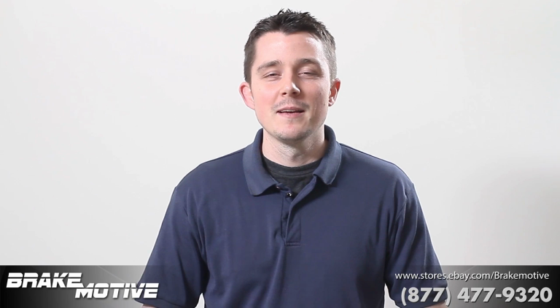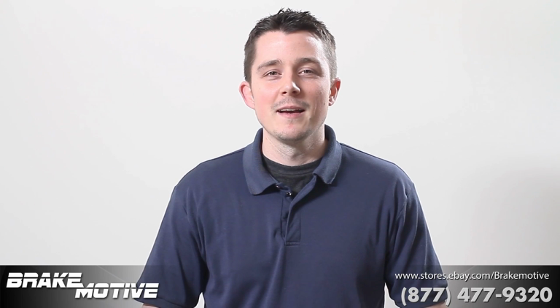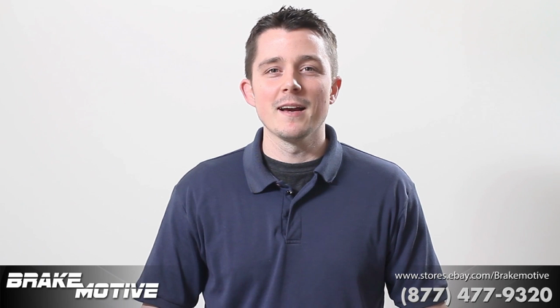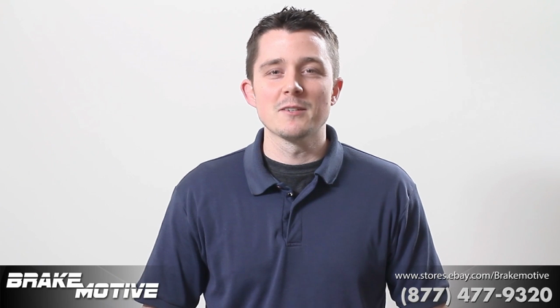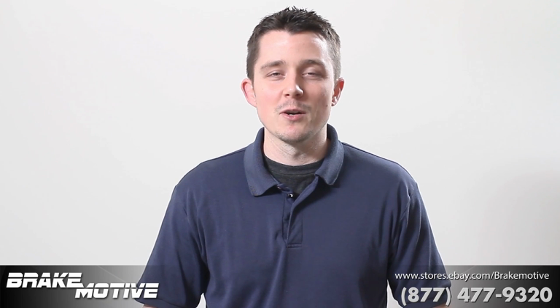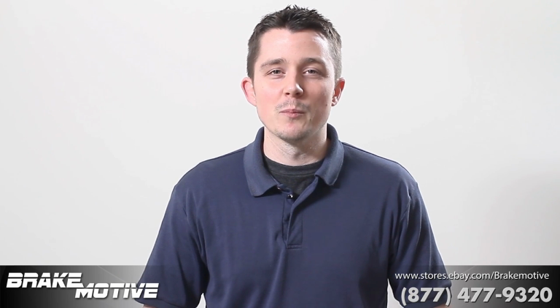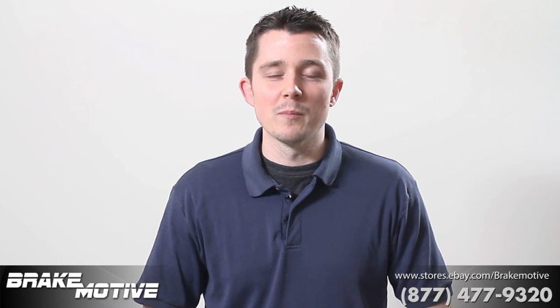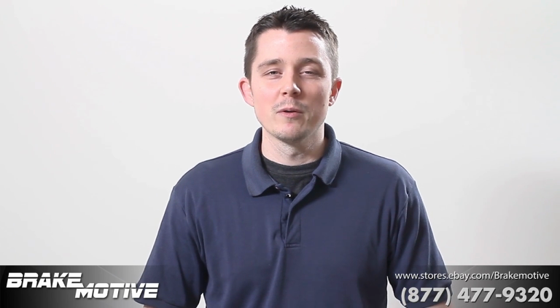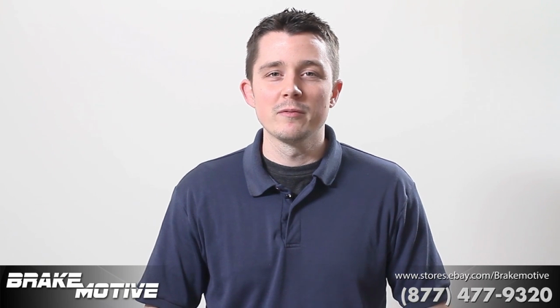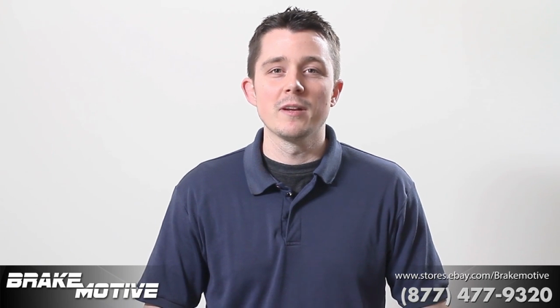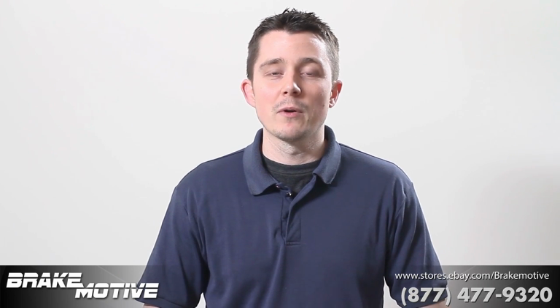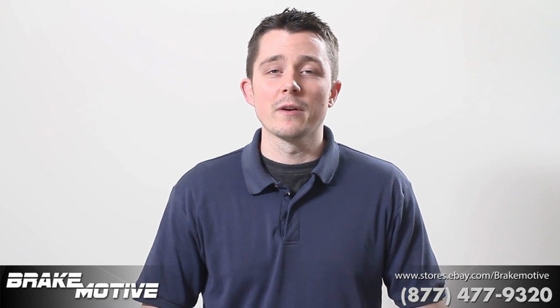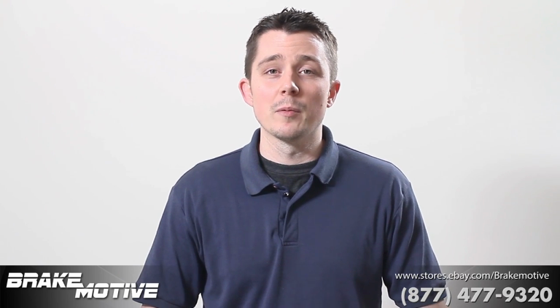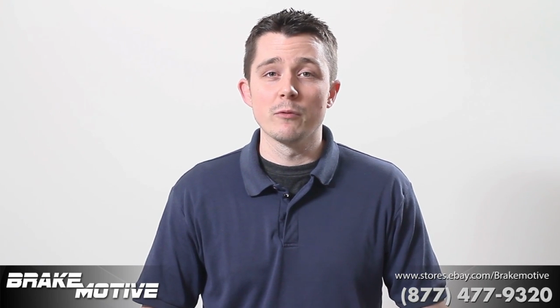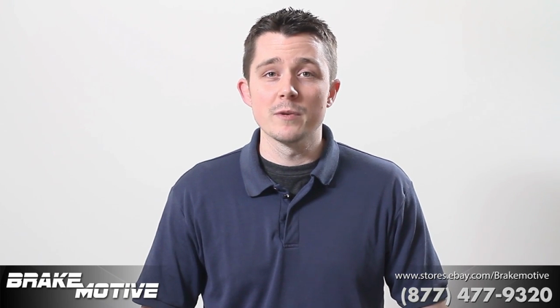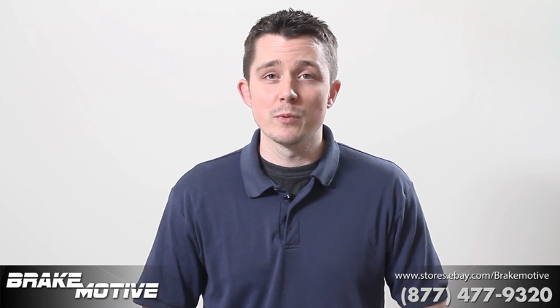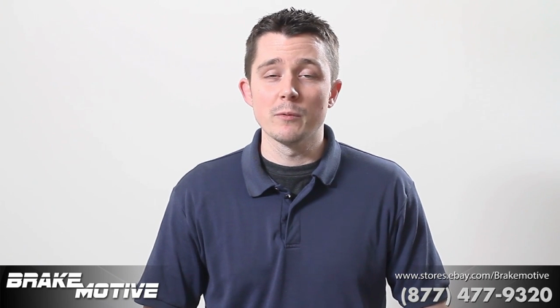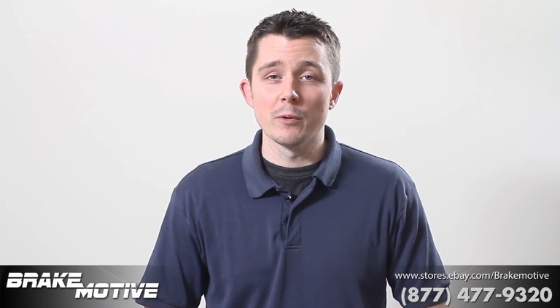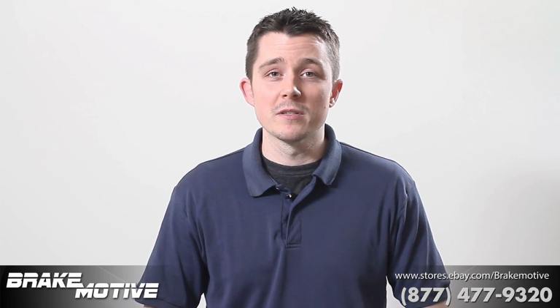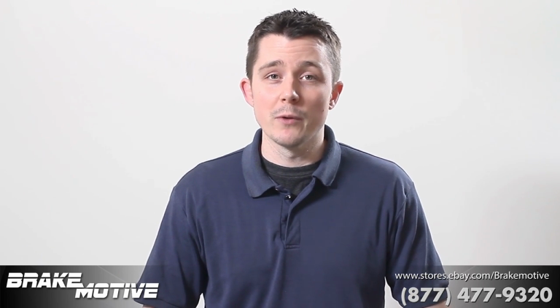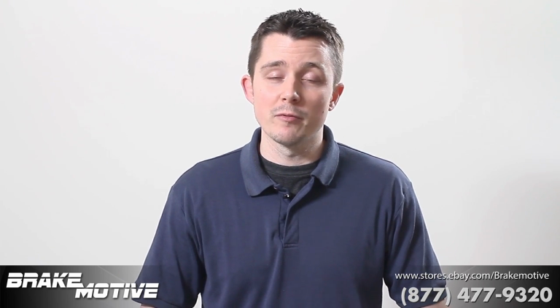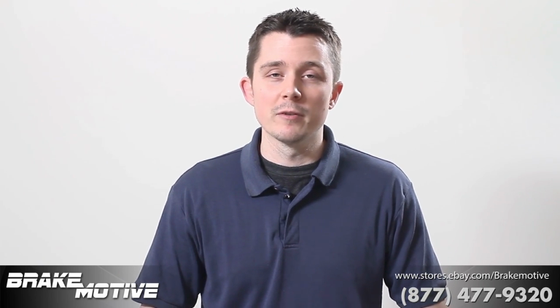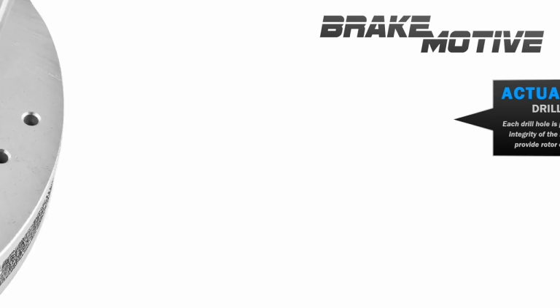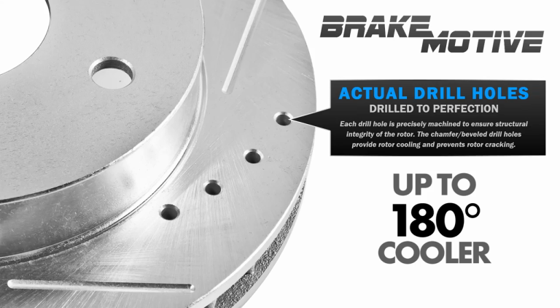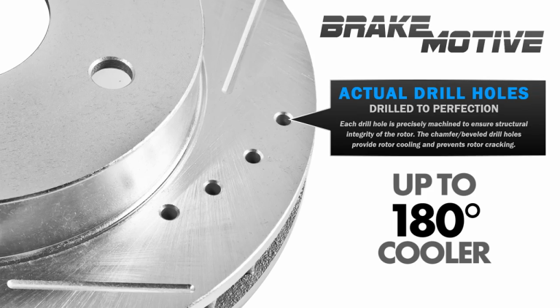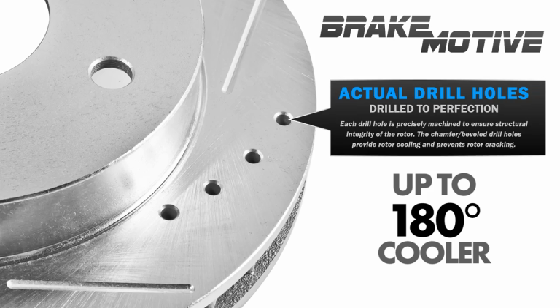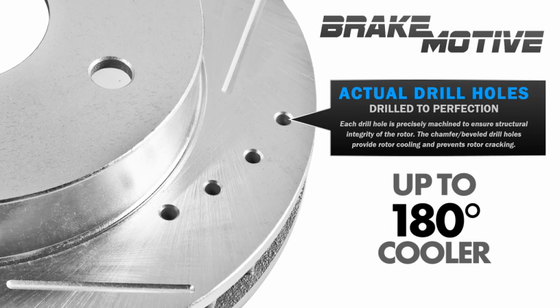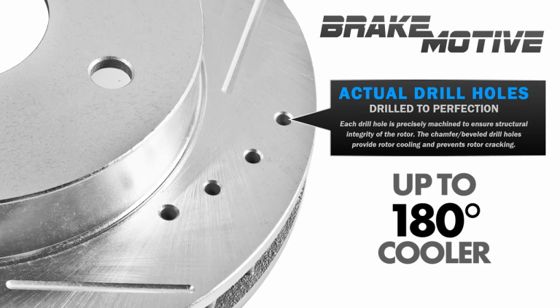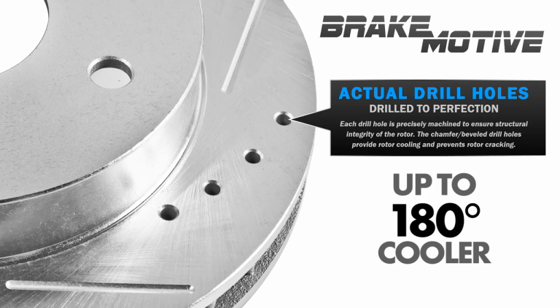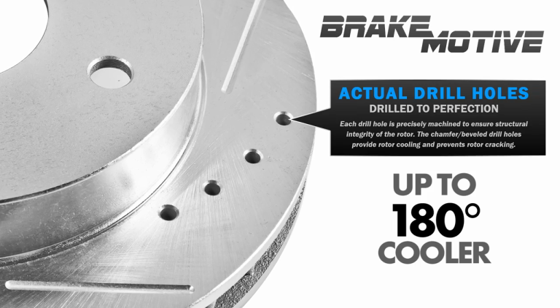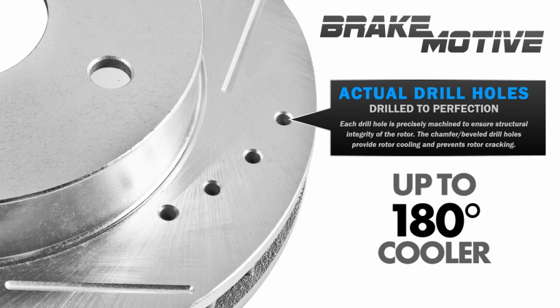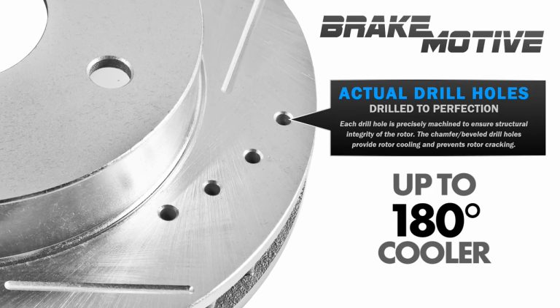Hi guys, it's Sean with Brake Motive. Today we're going to look at our performance brake rotors that we offer. They're all cross-drilled and slotted.